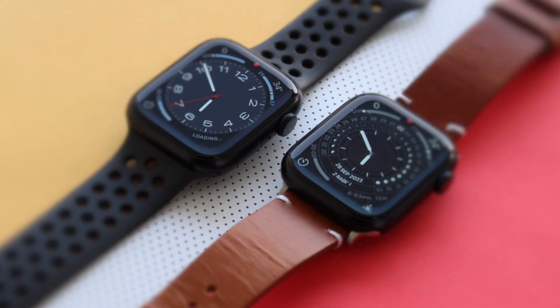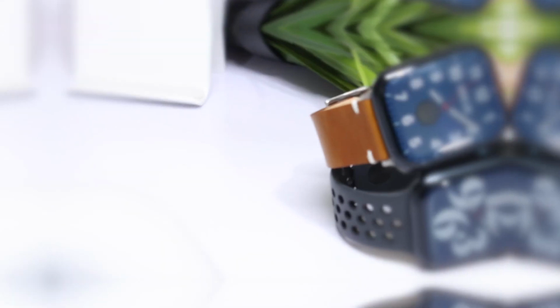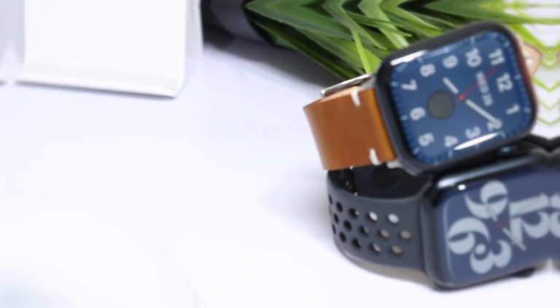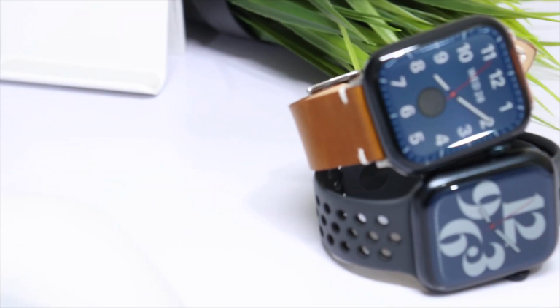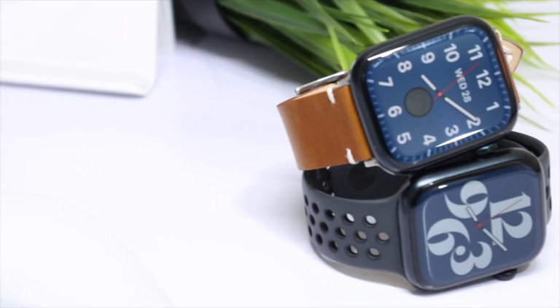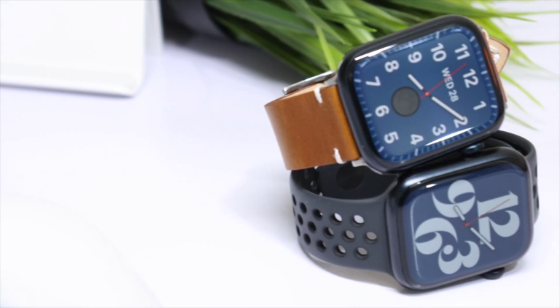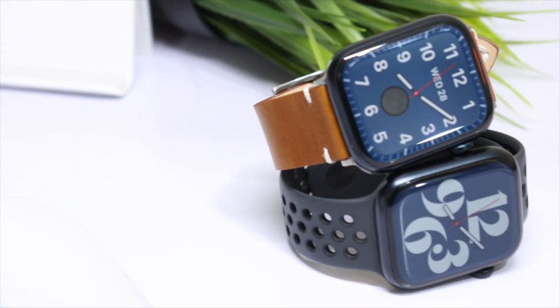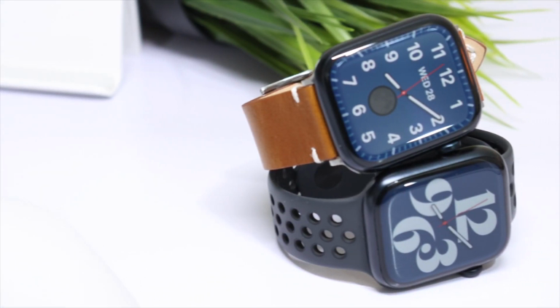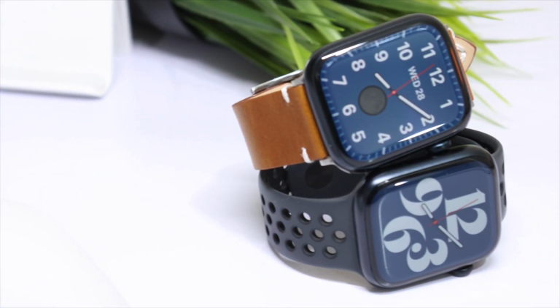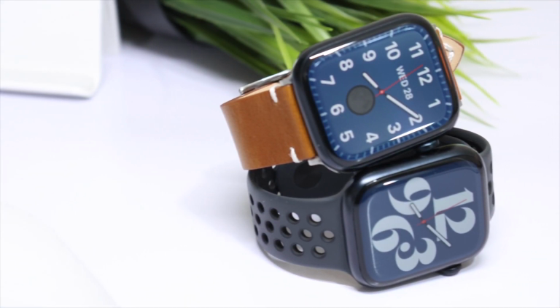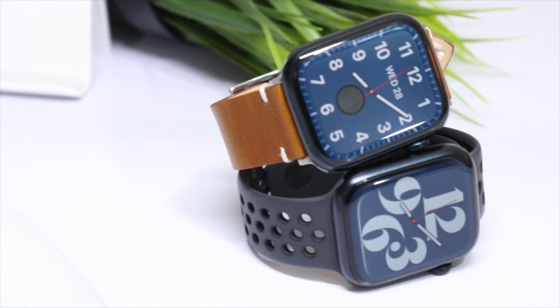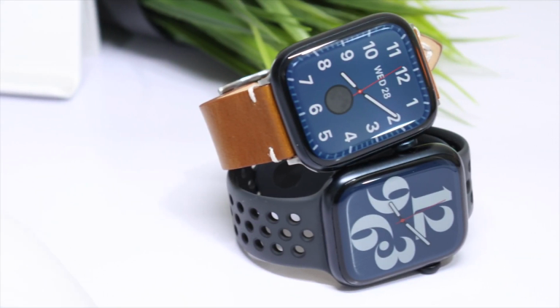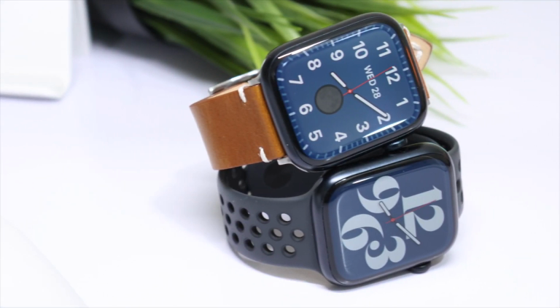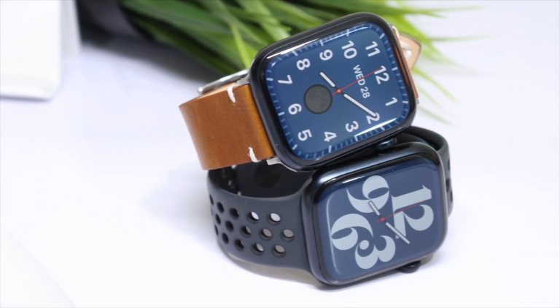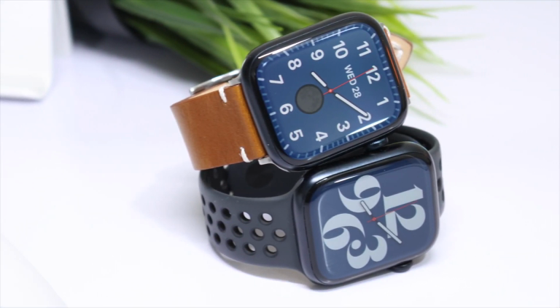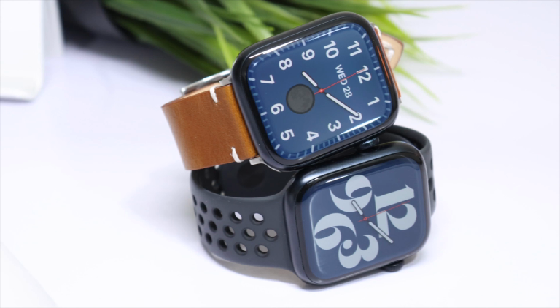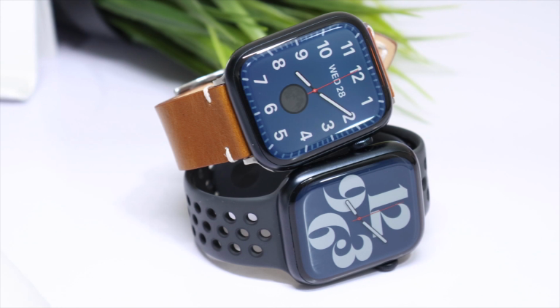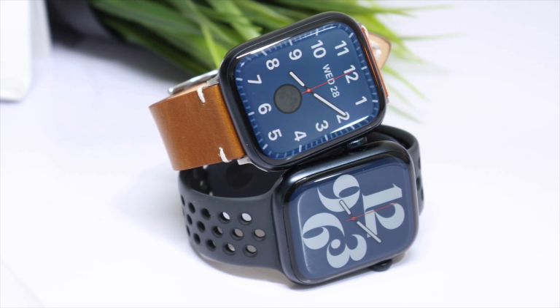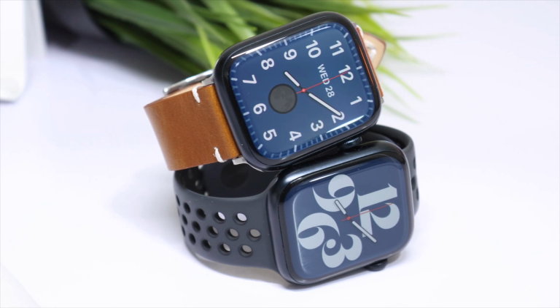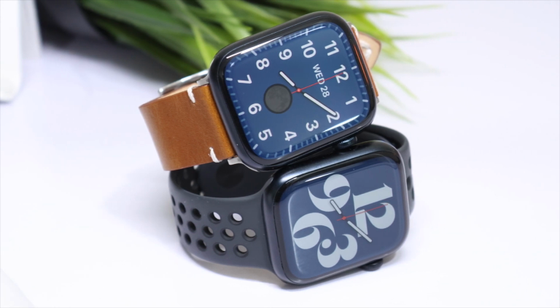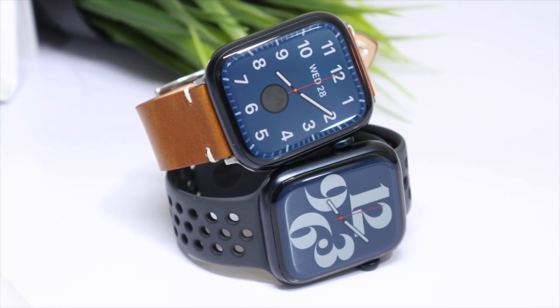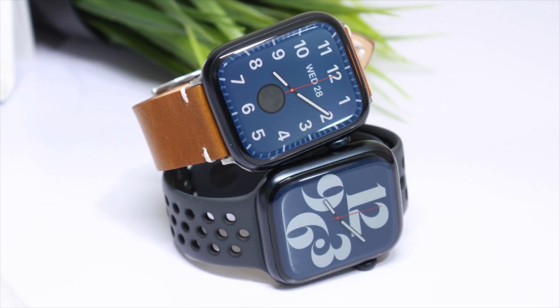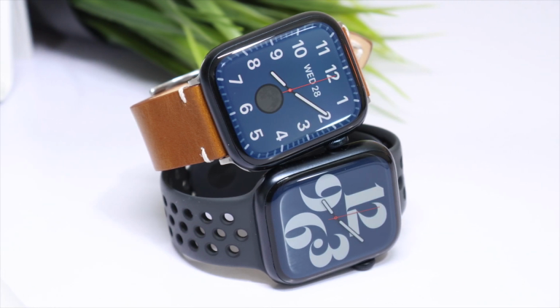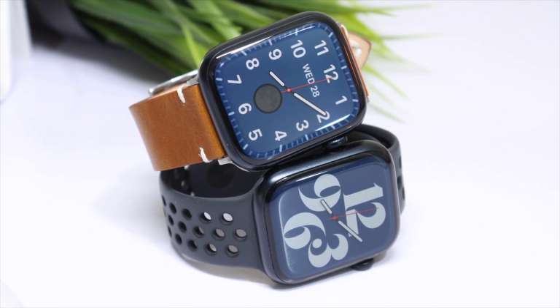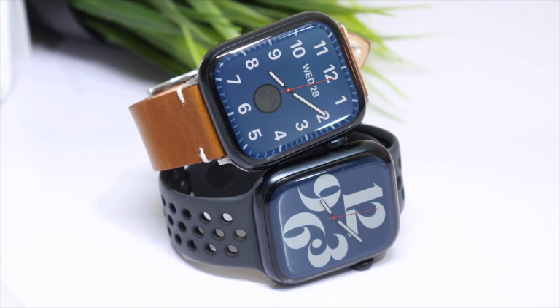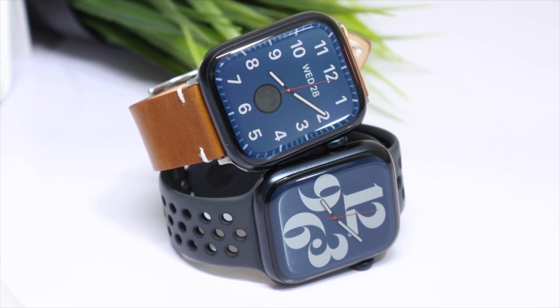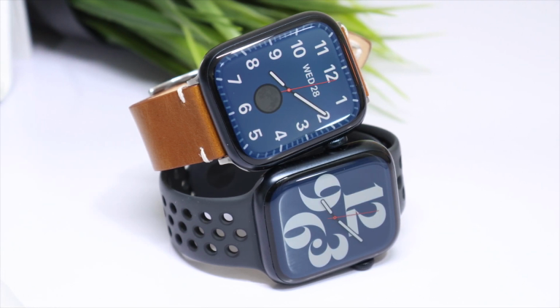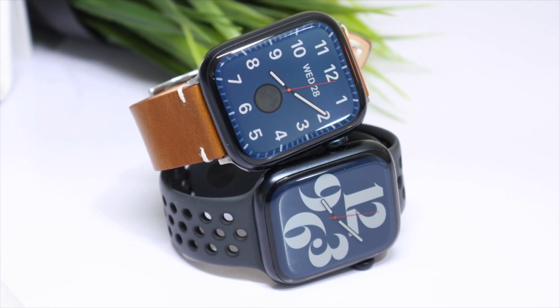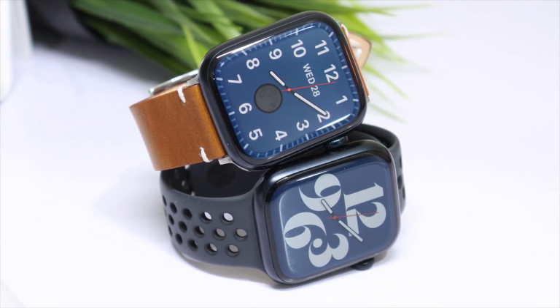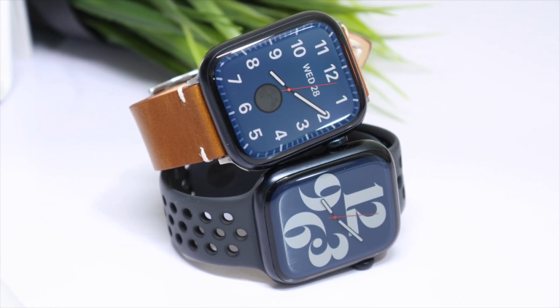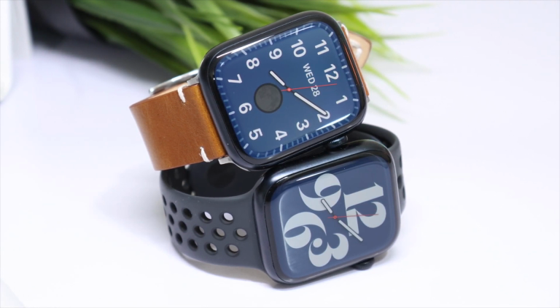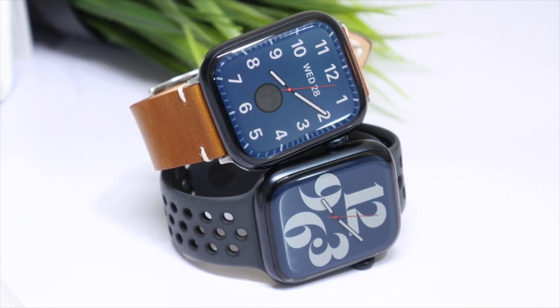Hello everyone and welcome back. In this video I'll be comparing Apple Watch Series 8 vs the Apple Watch Series 7.